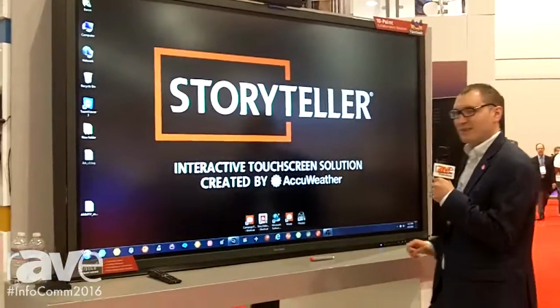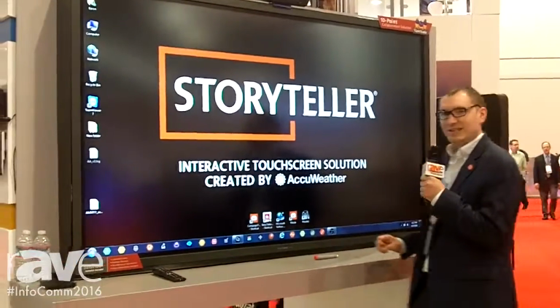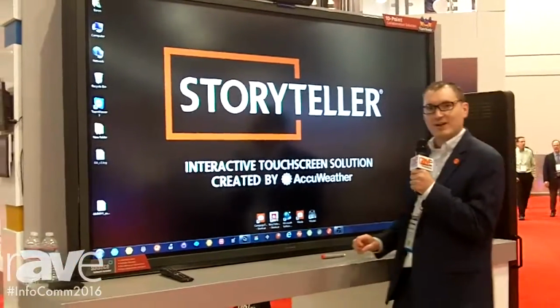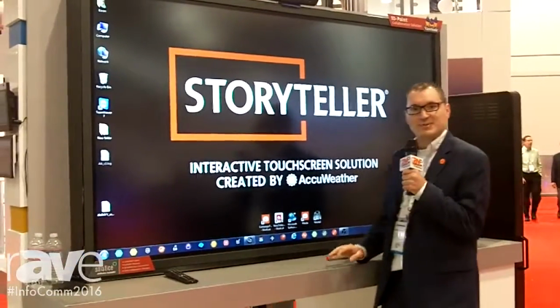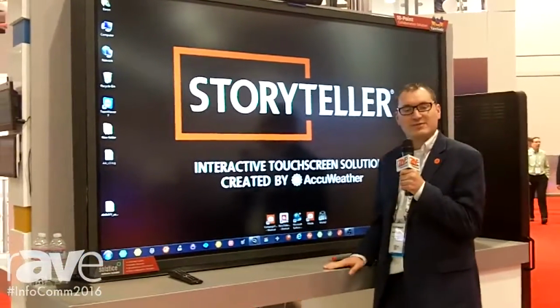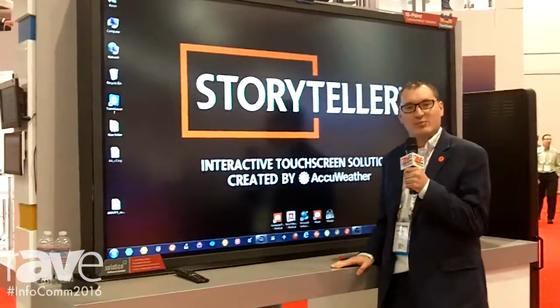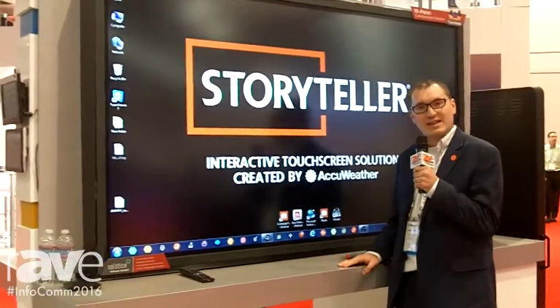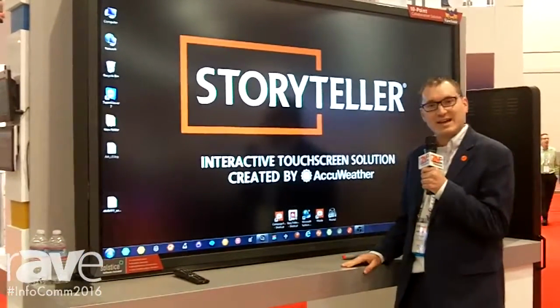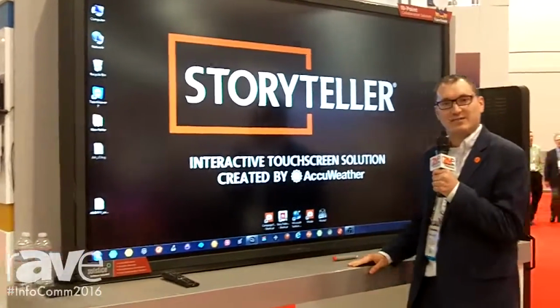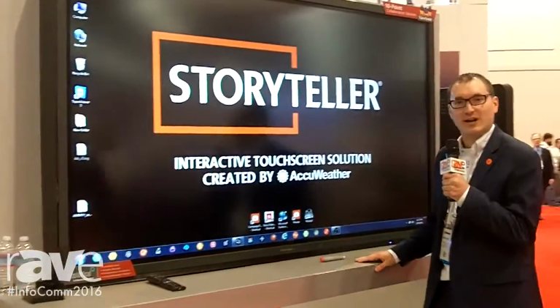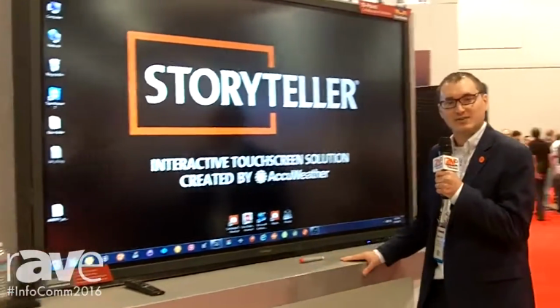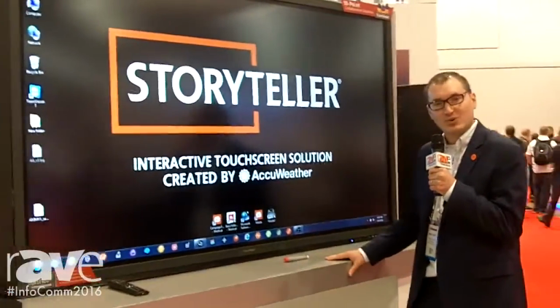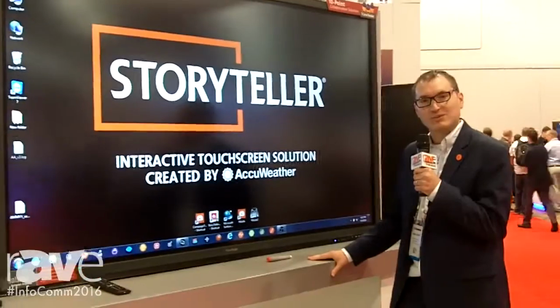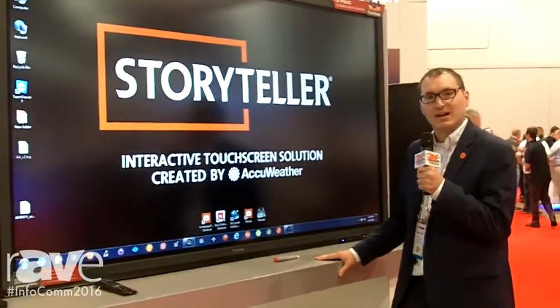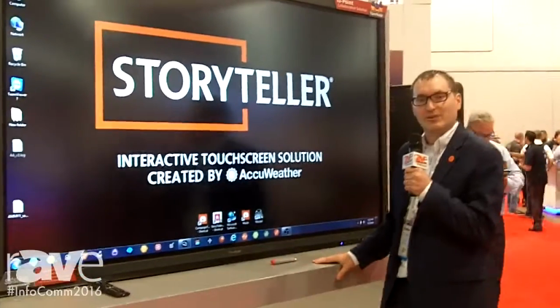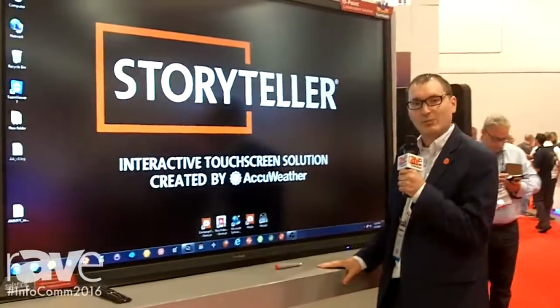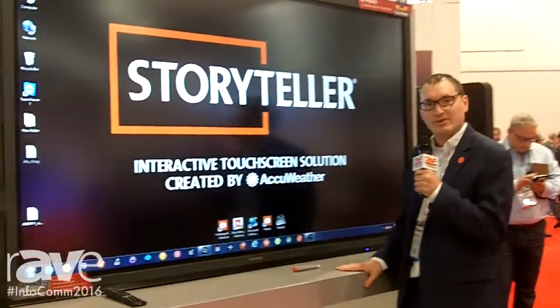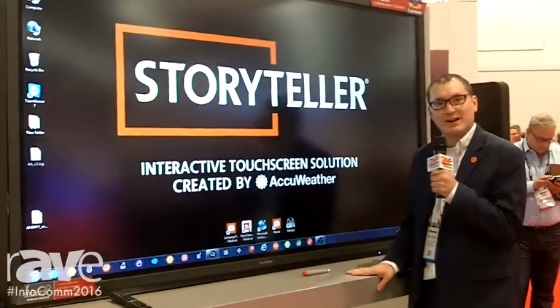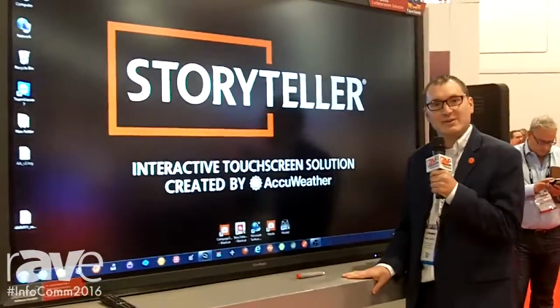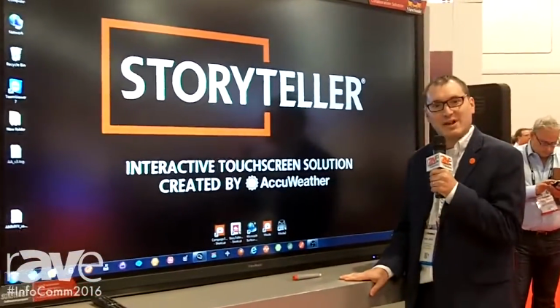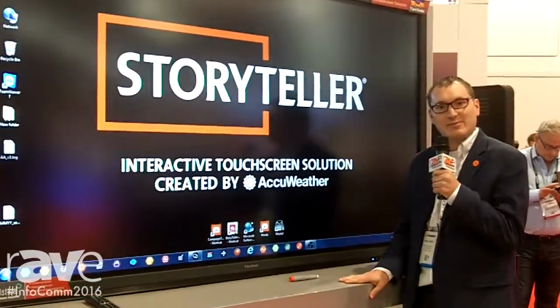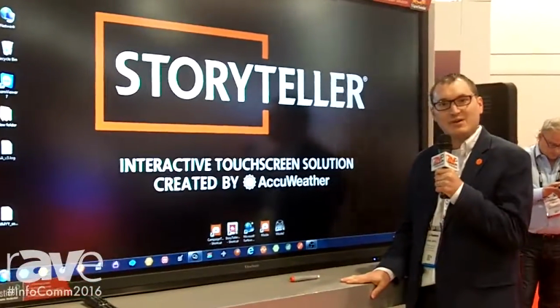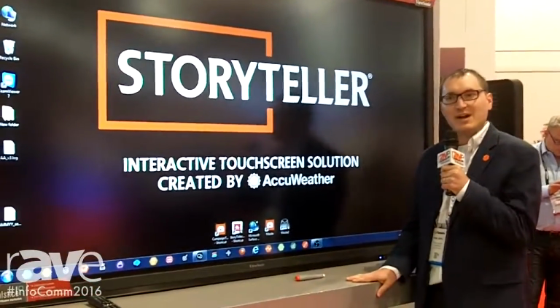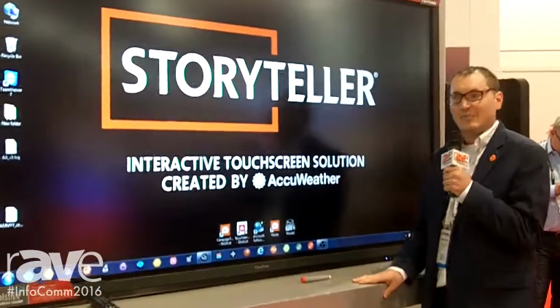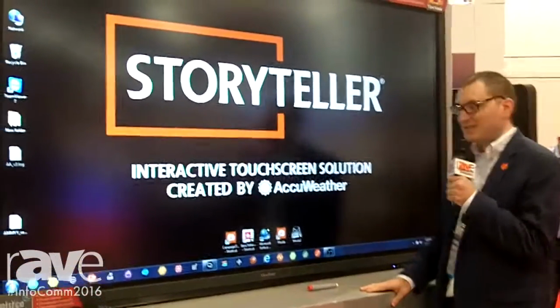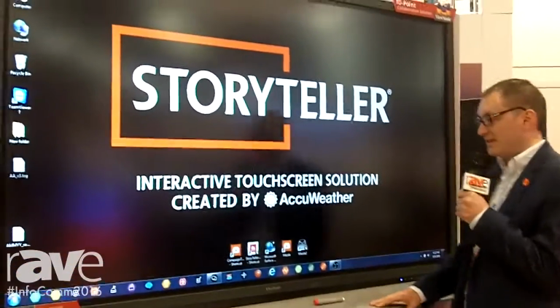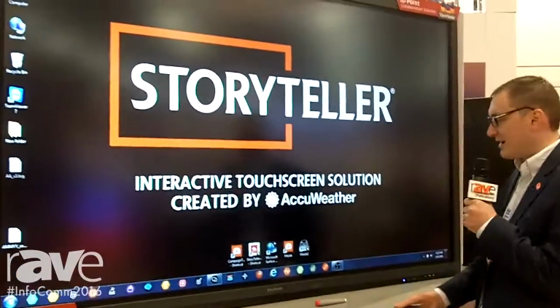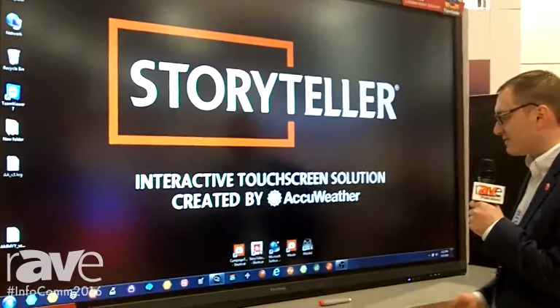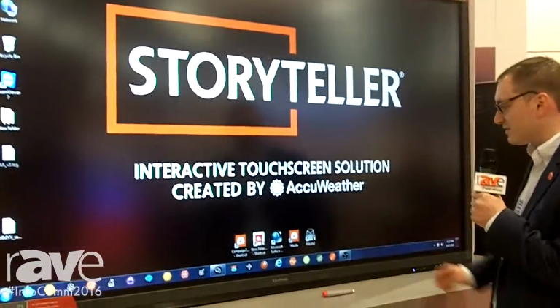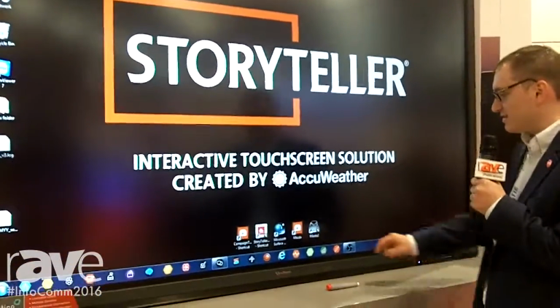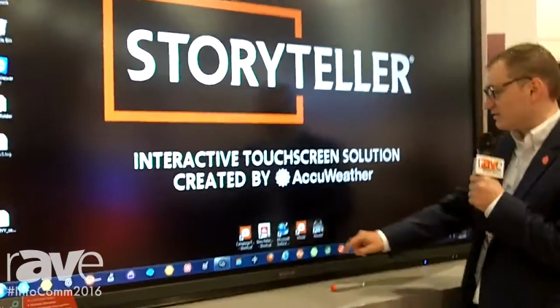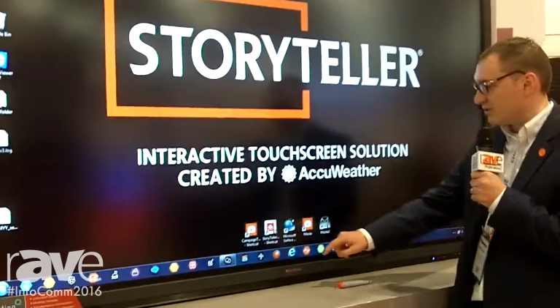There are many different options for broadcasts, for schools, for corporate environments, shopping malls — a bunch of different interactive solutions that you can do.